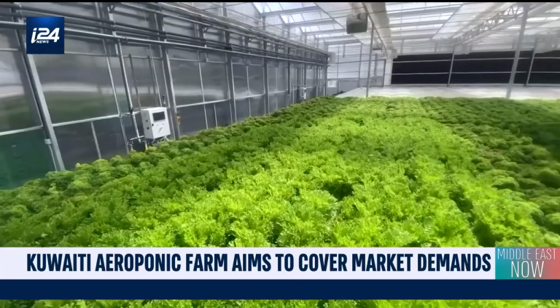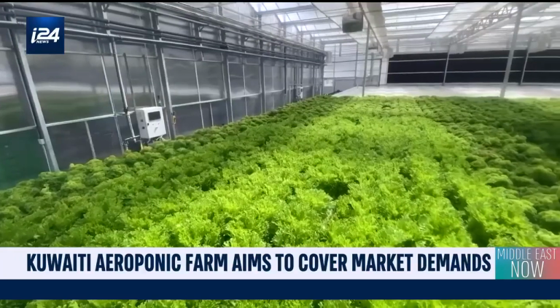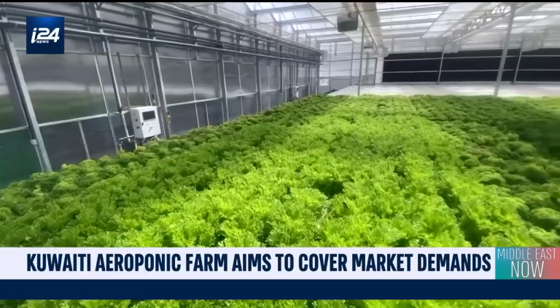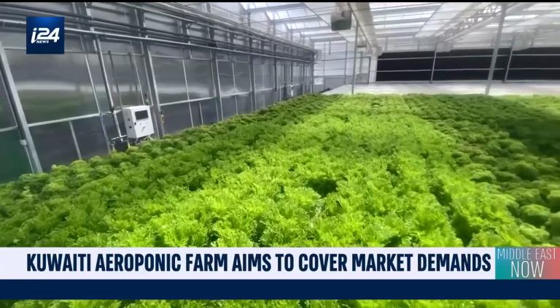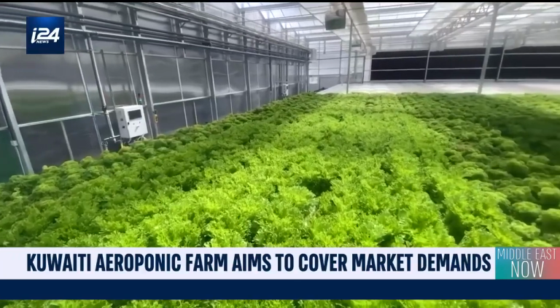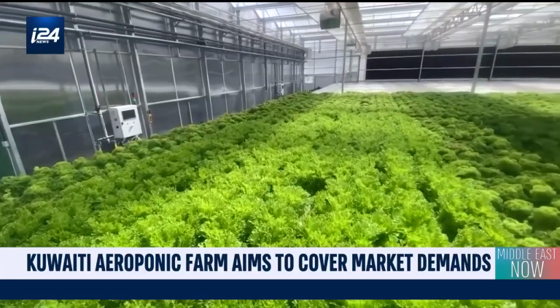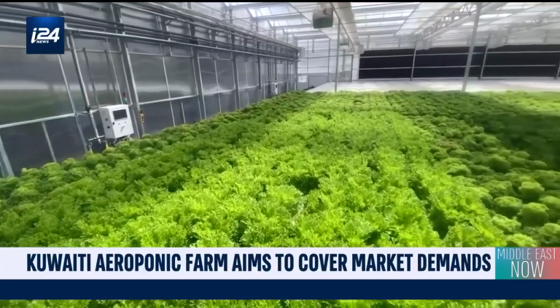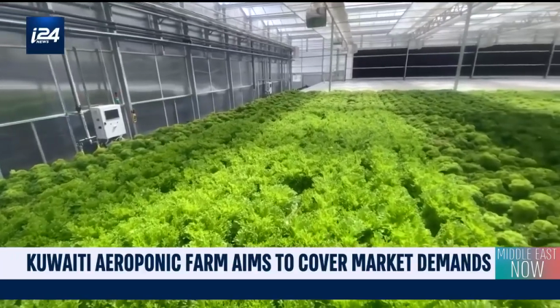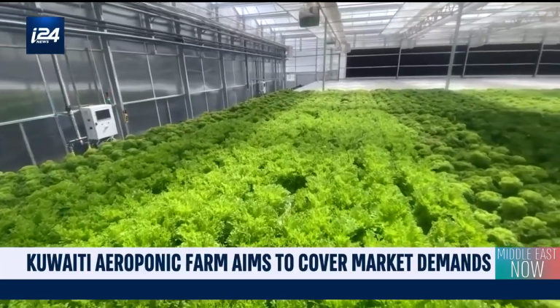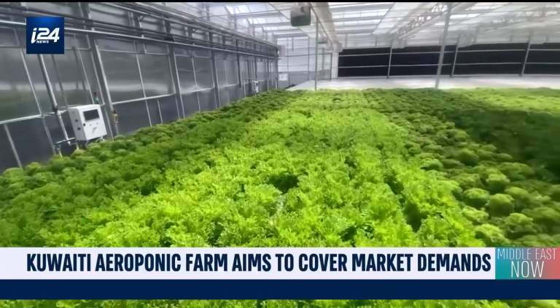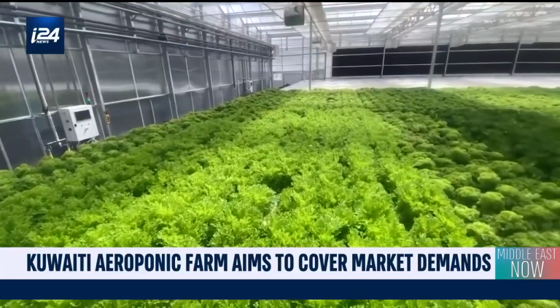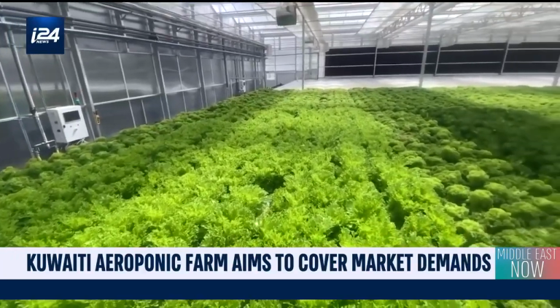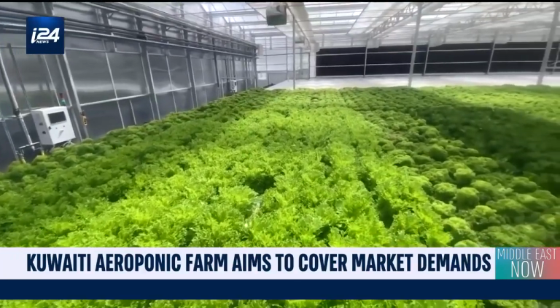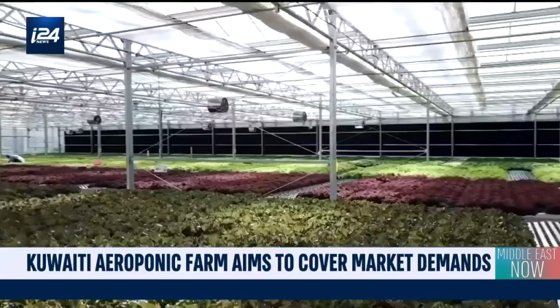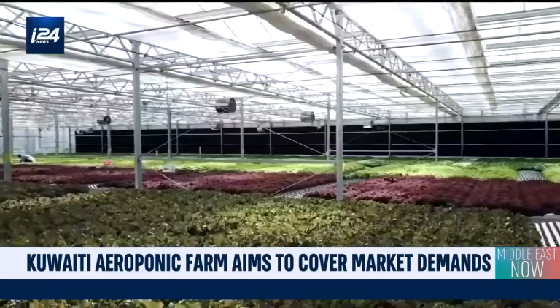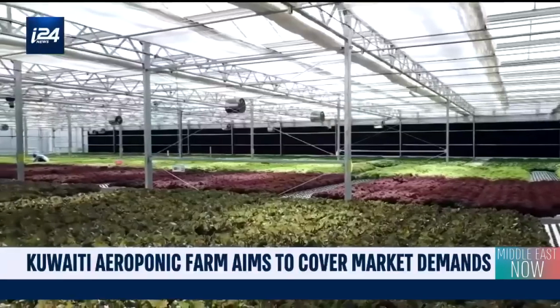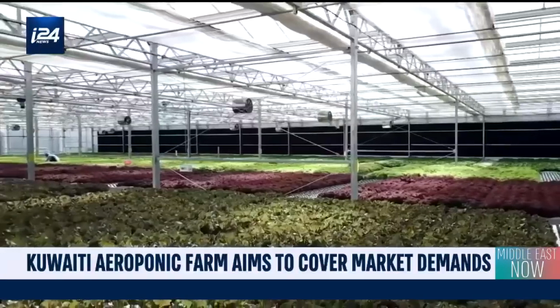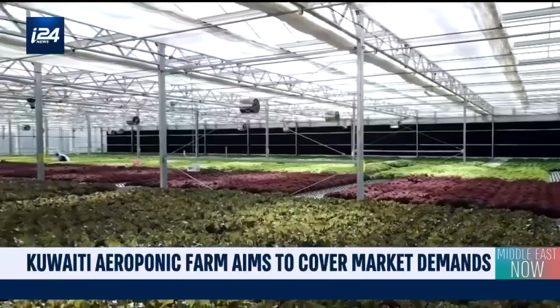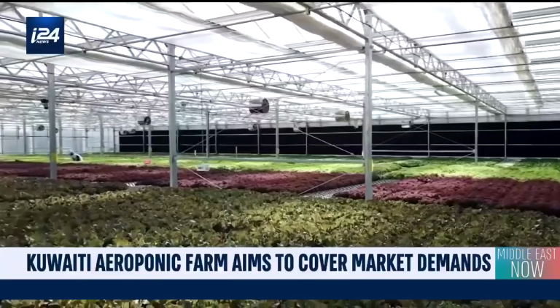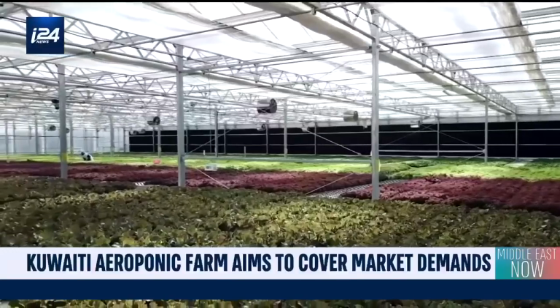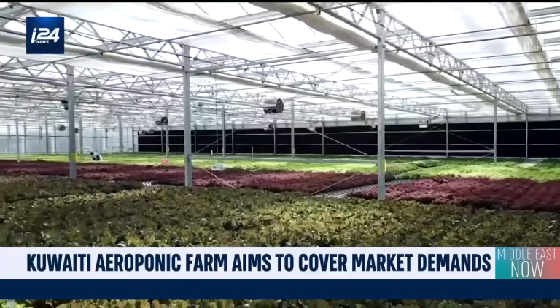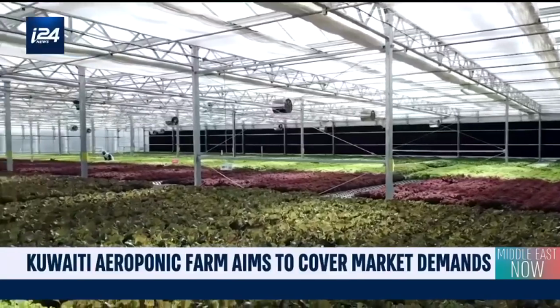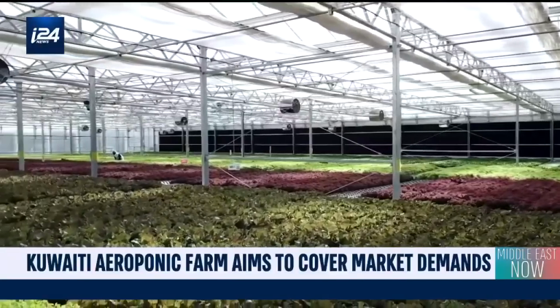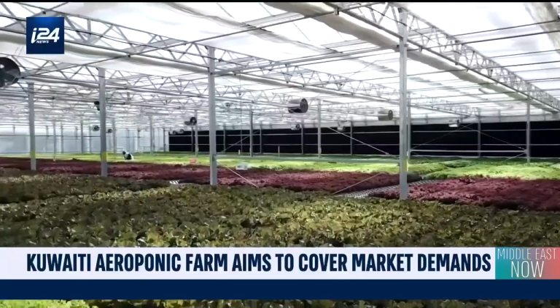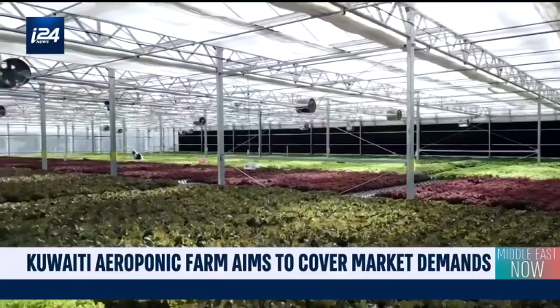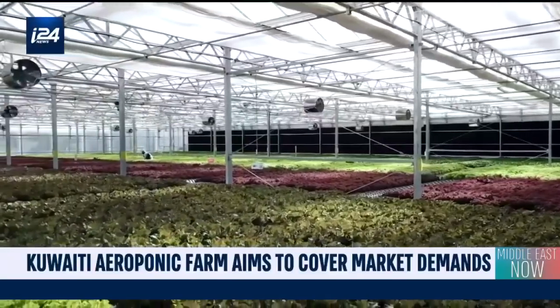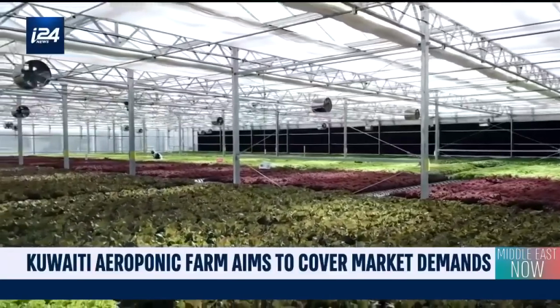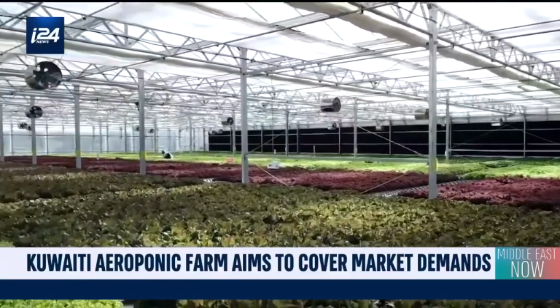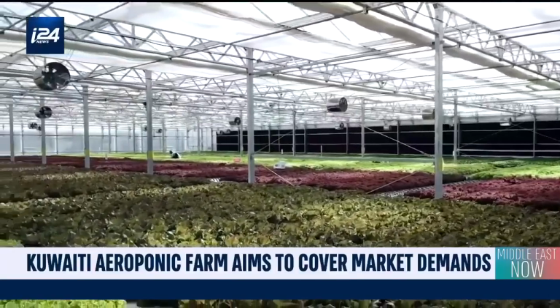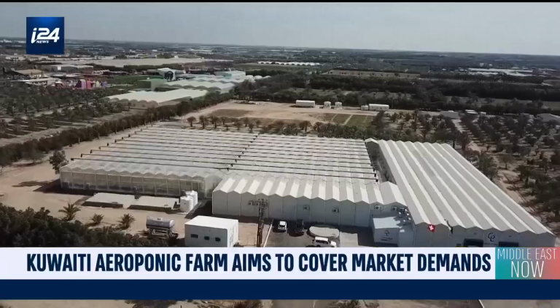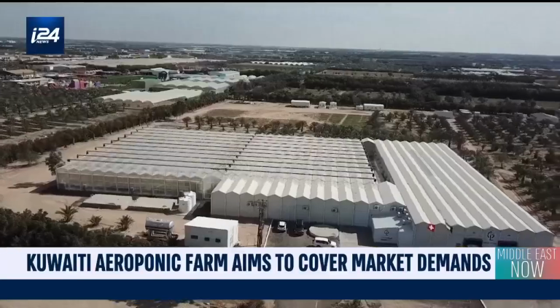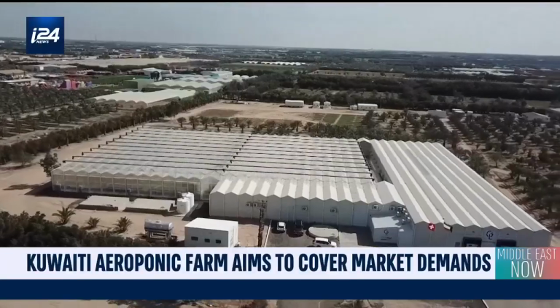Green Life Farm aims to sow the seeds that will end hunger in the region, a dream Kuwait would be glad to see realized.